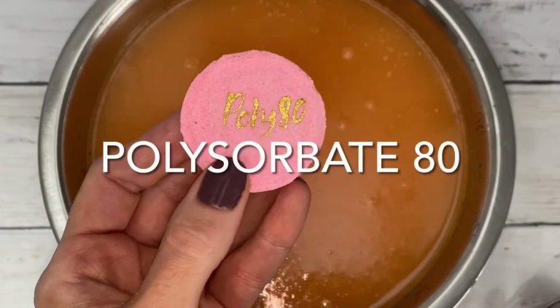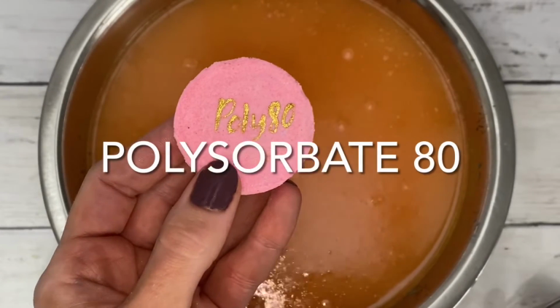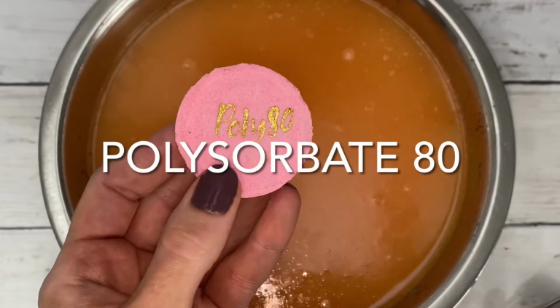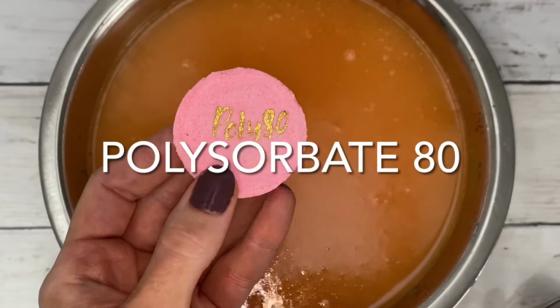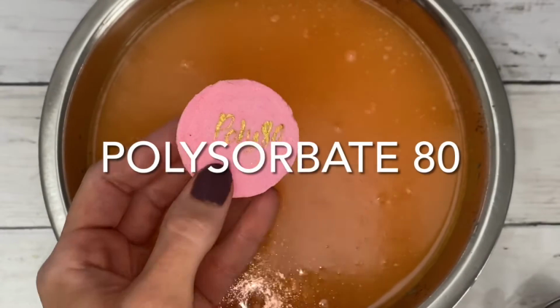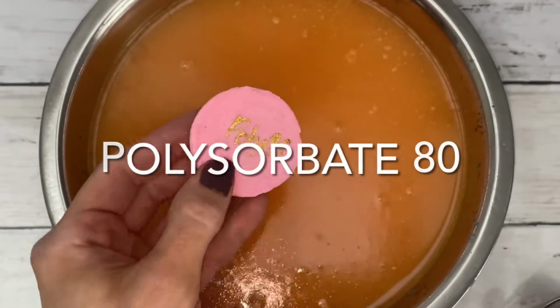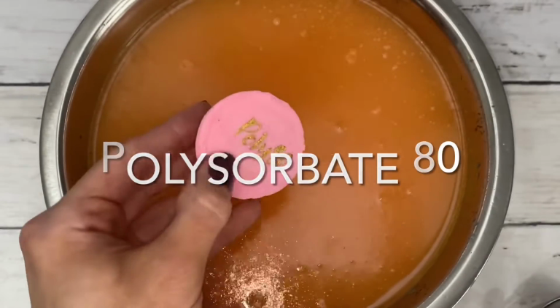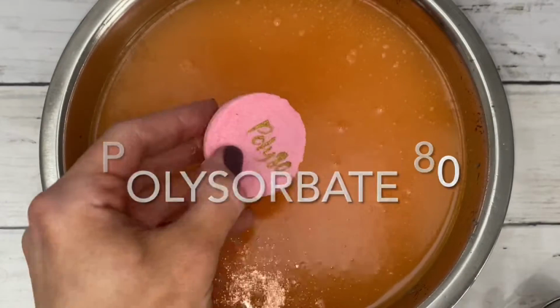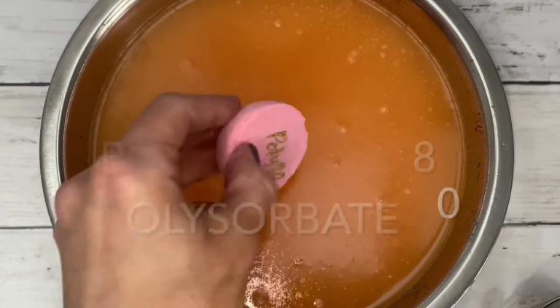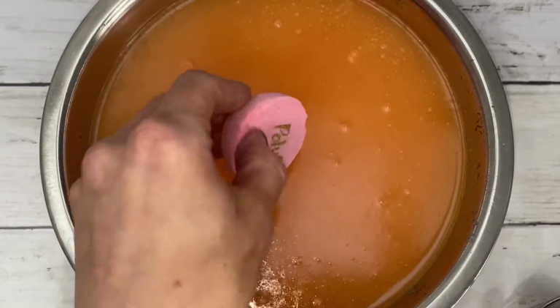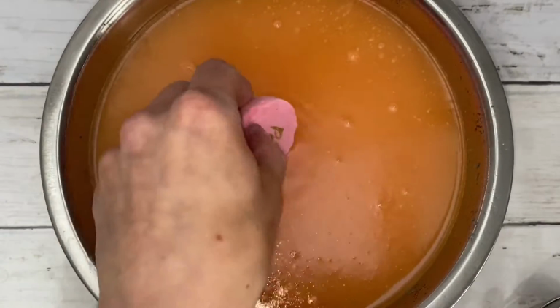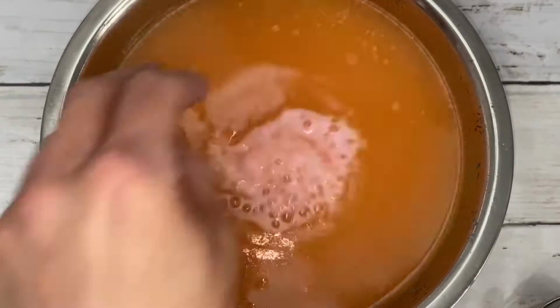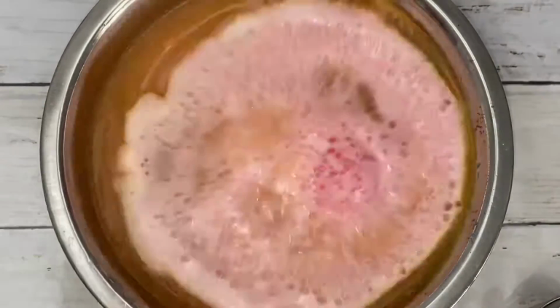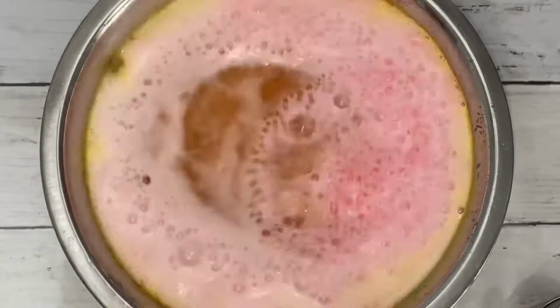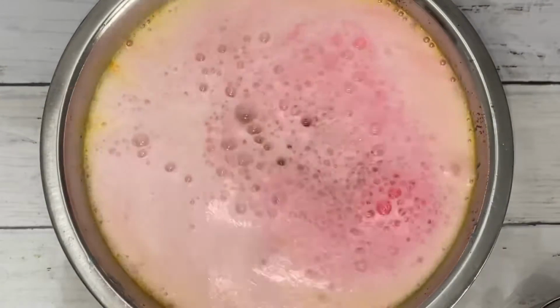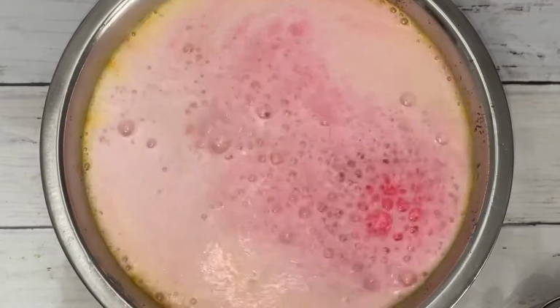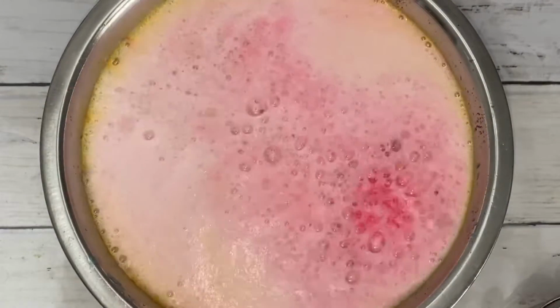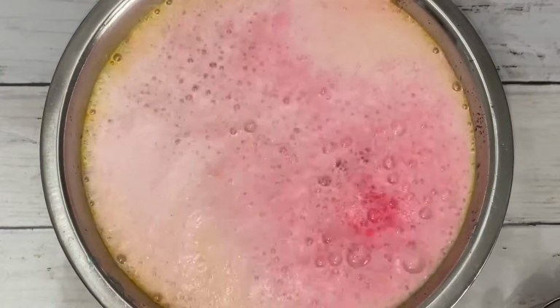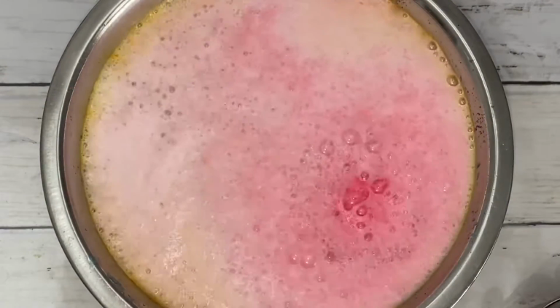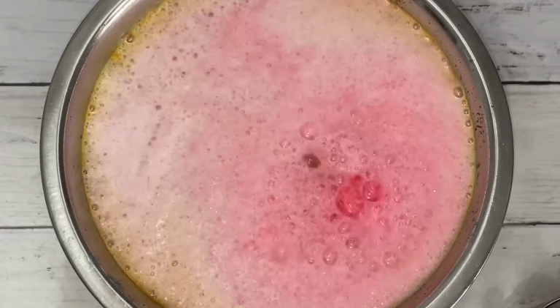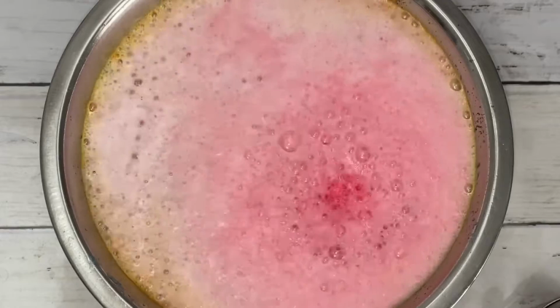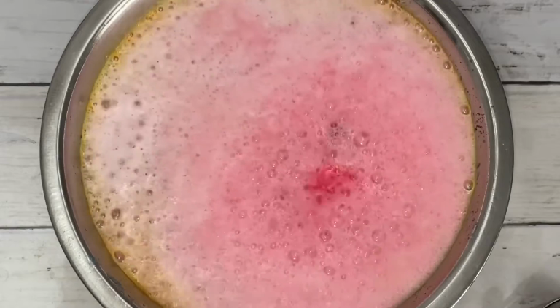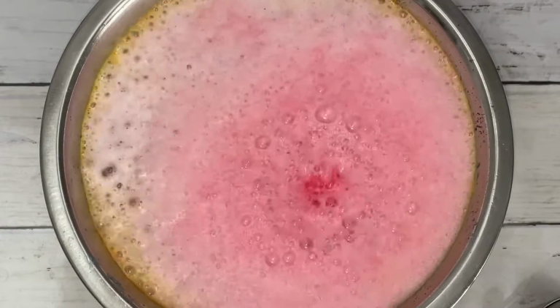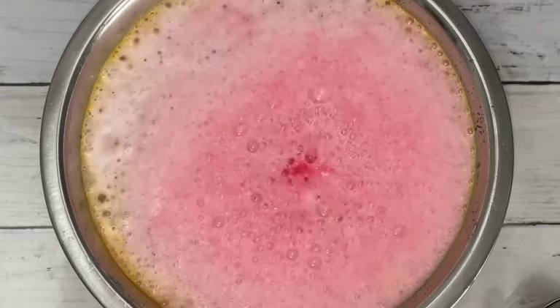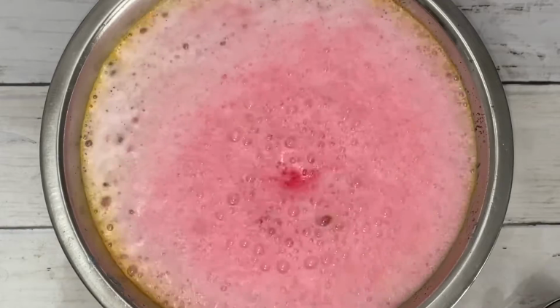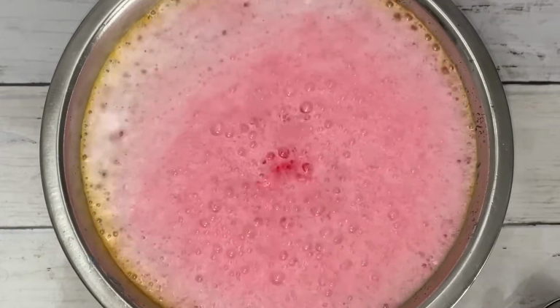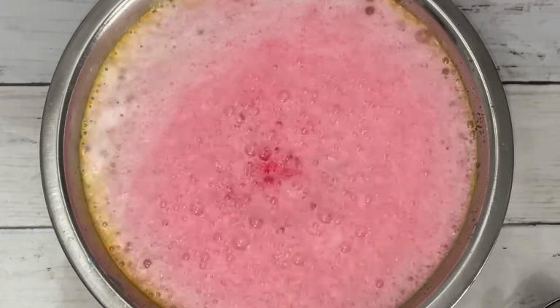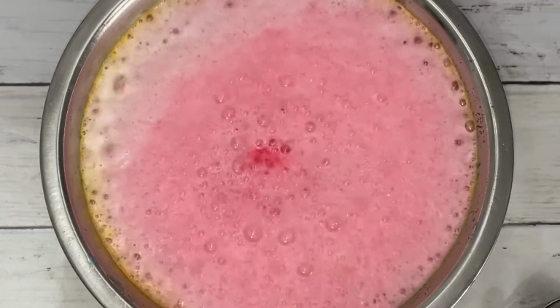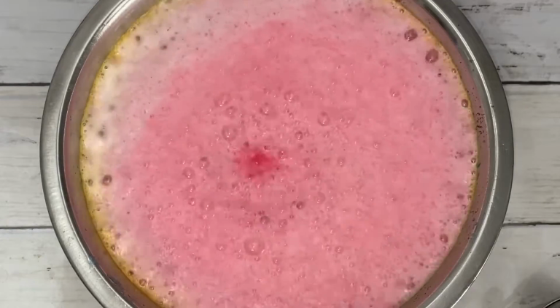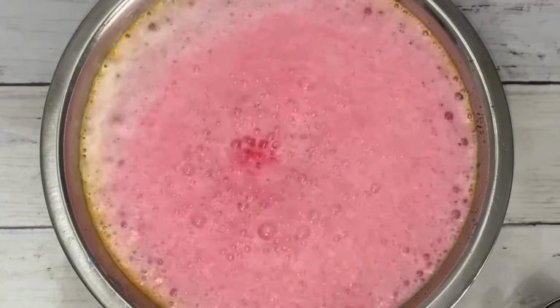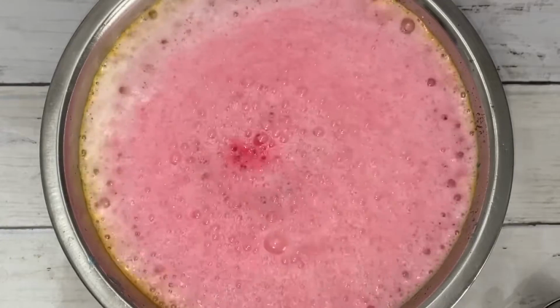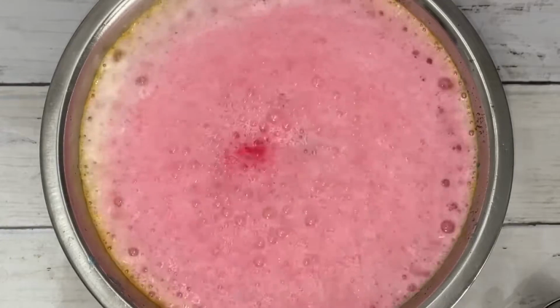I wanted to show you how different the reactions are when adding just a tiny bit of polysorbate 80.